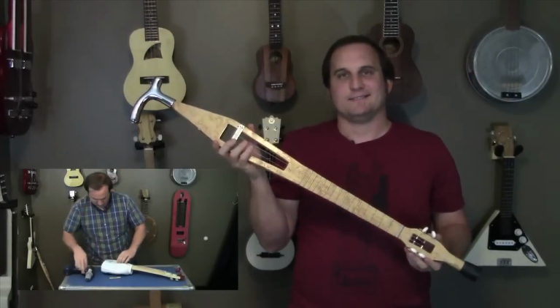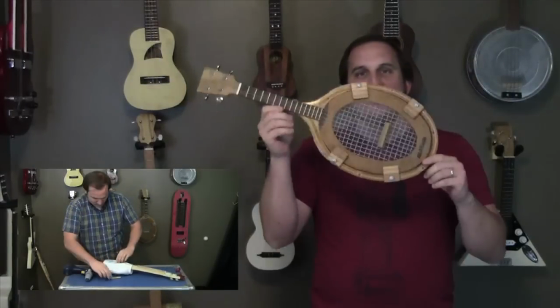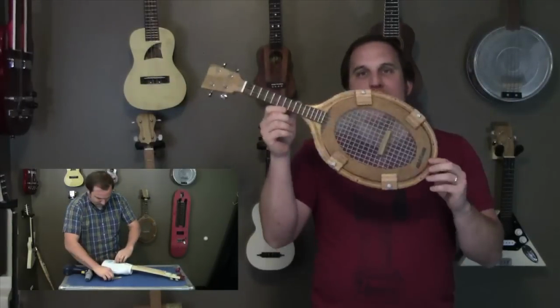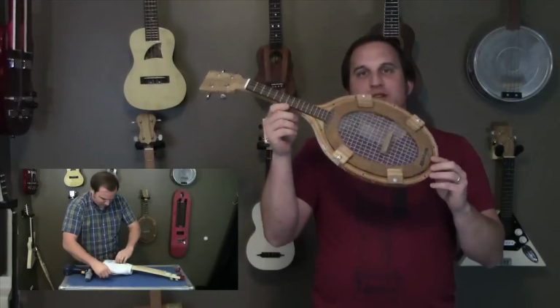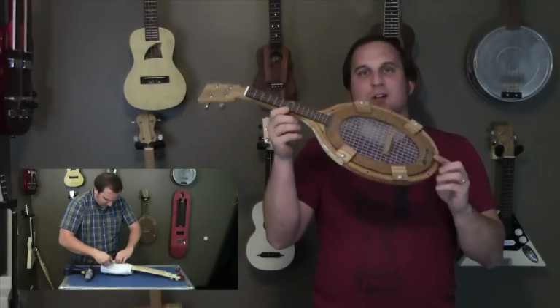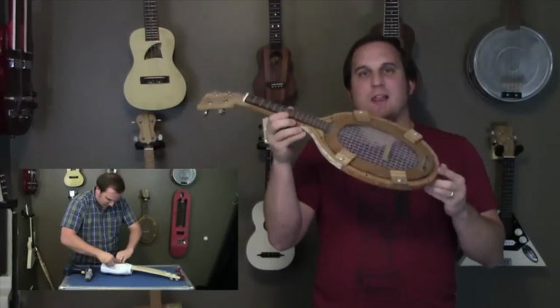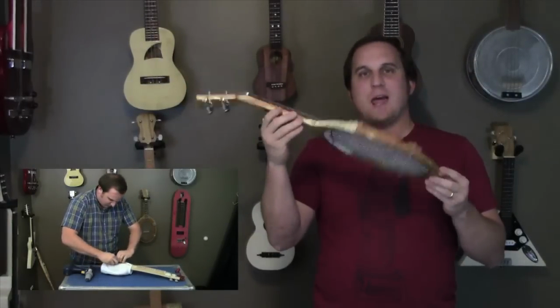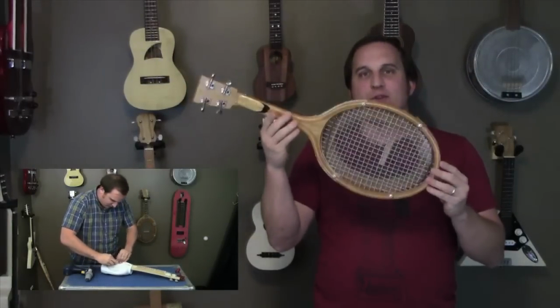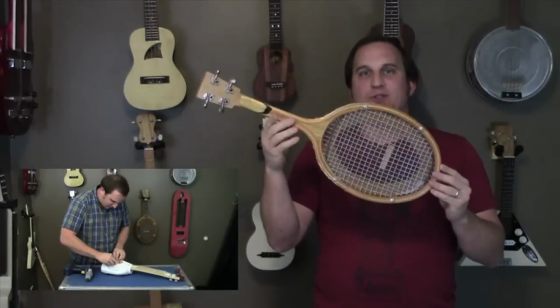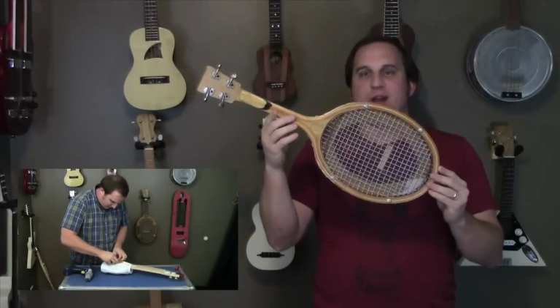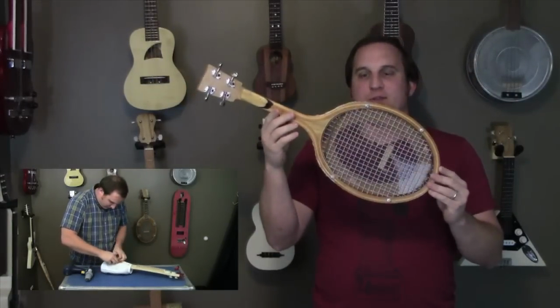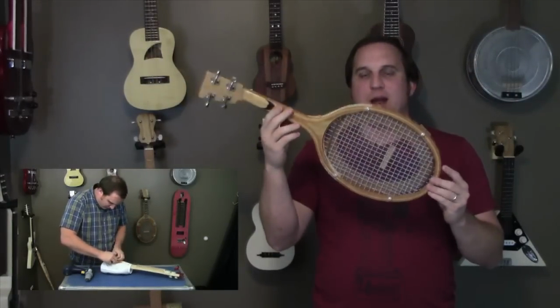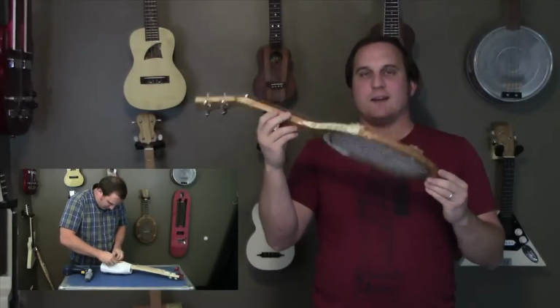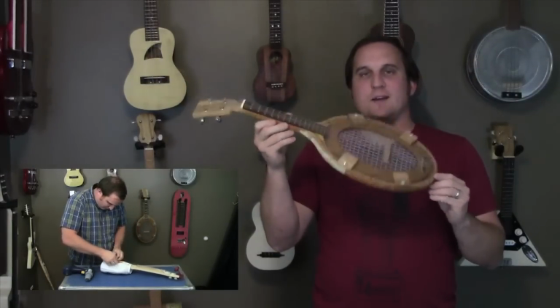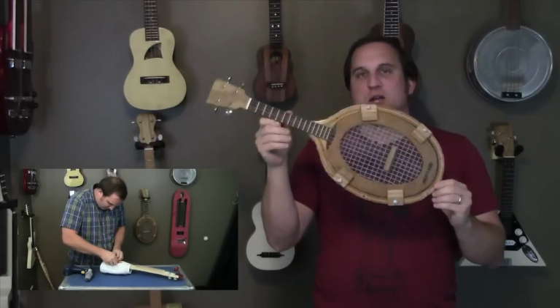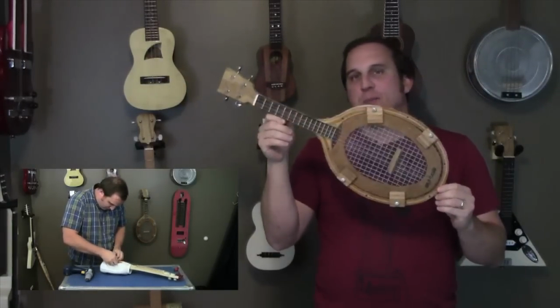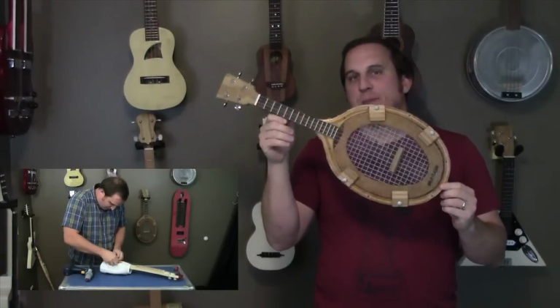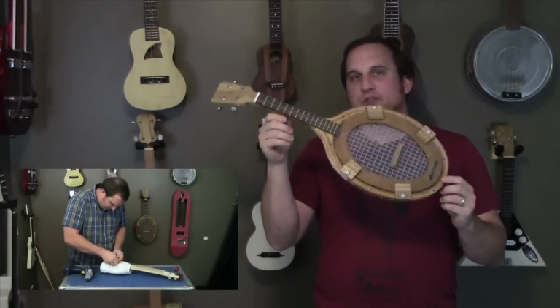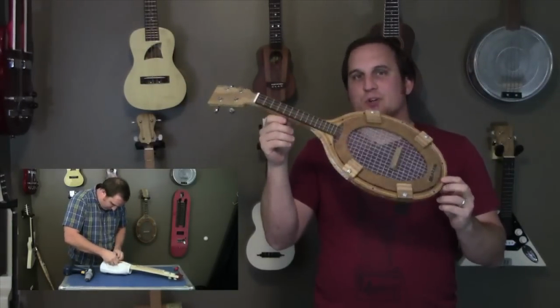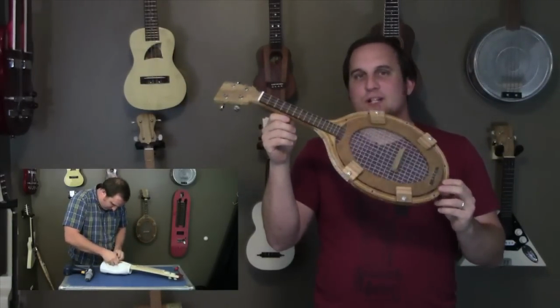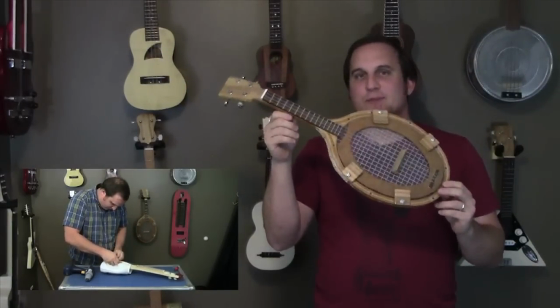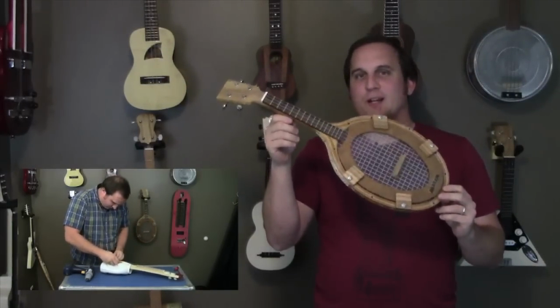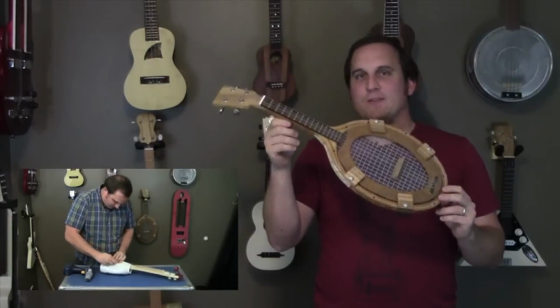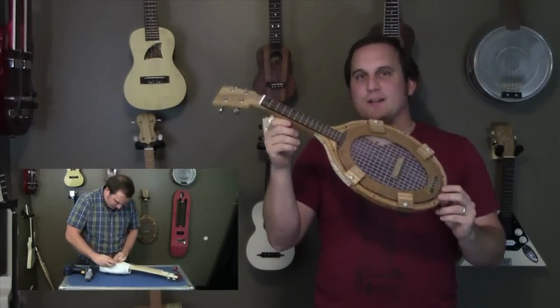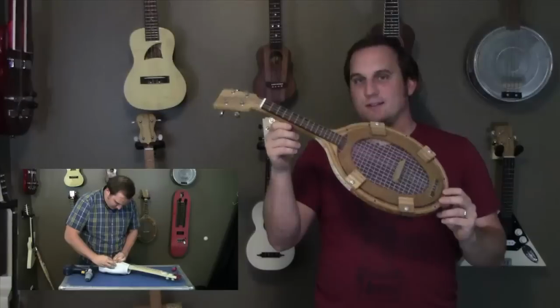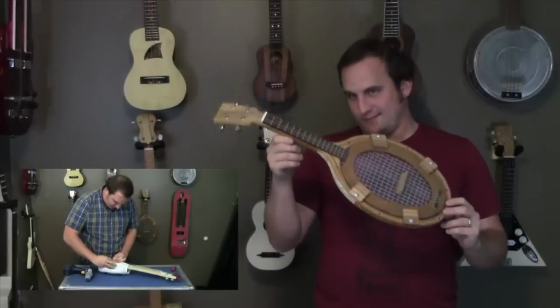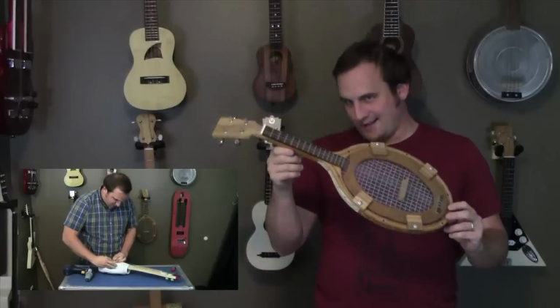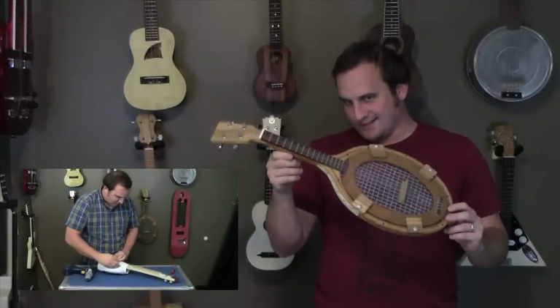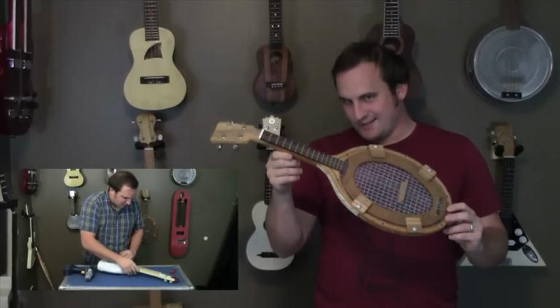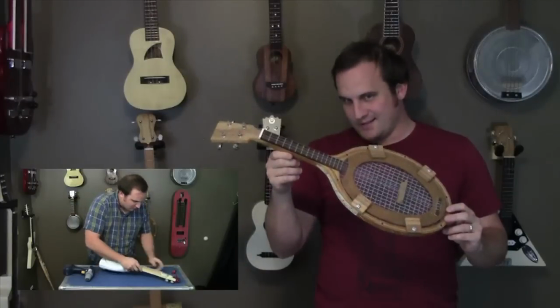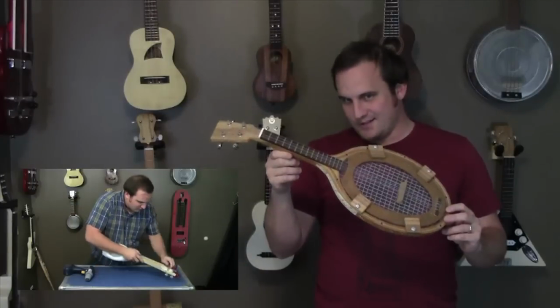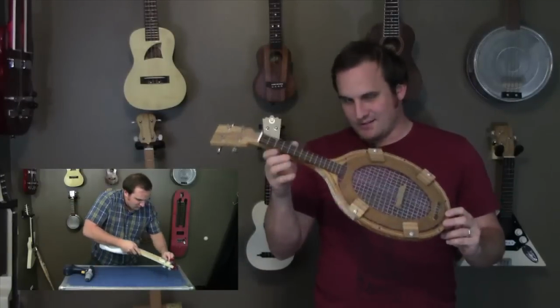I made this ukulele out of an old tennis racket. People sure seem to love it. That's a little tennis joke.